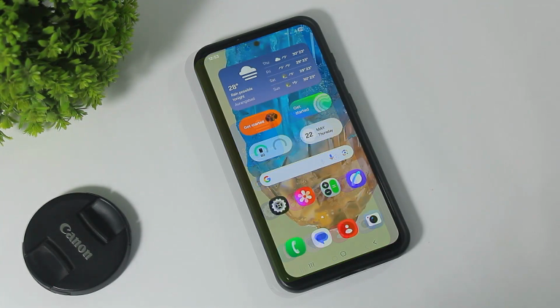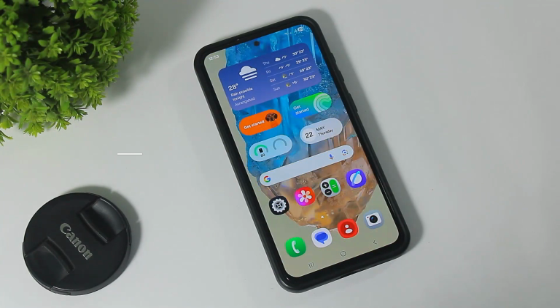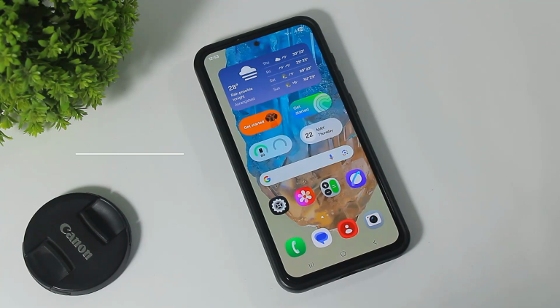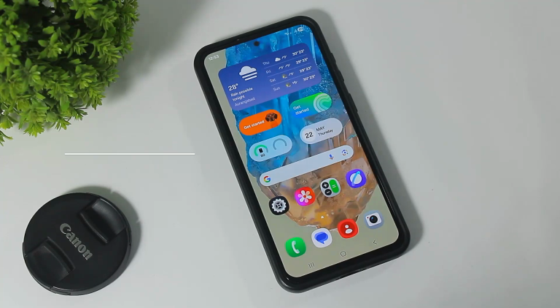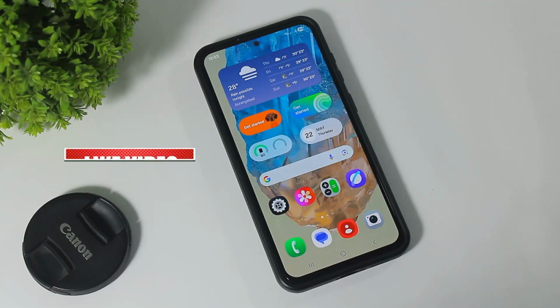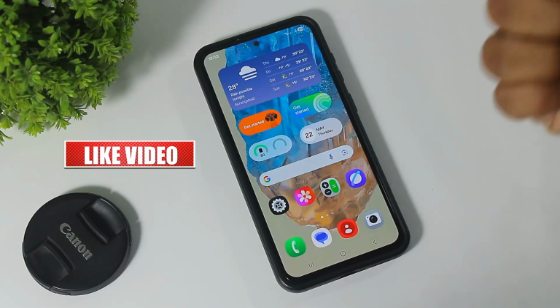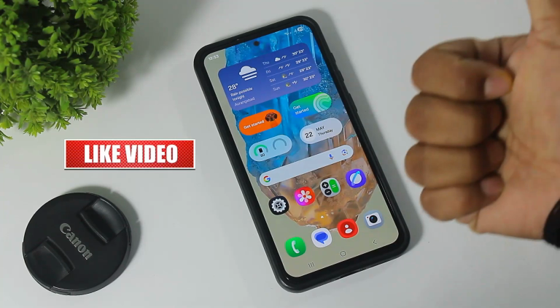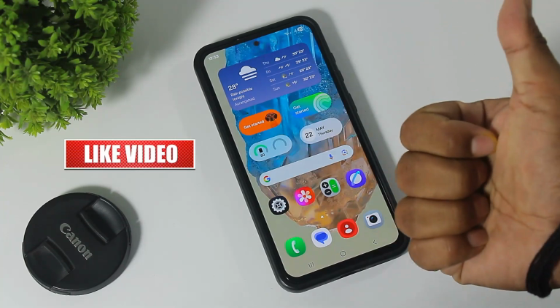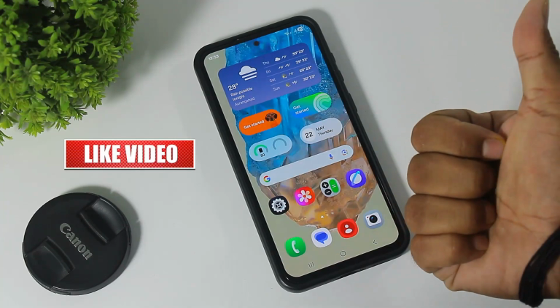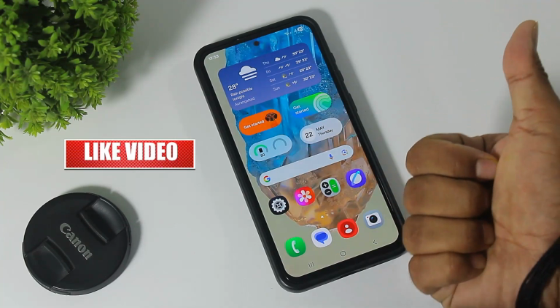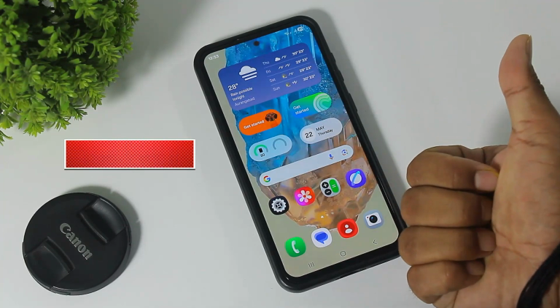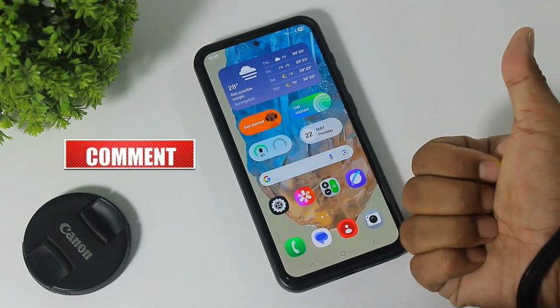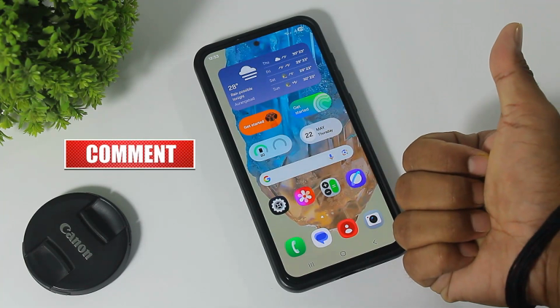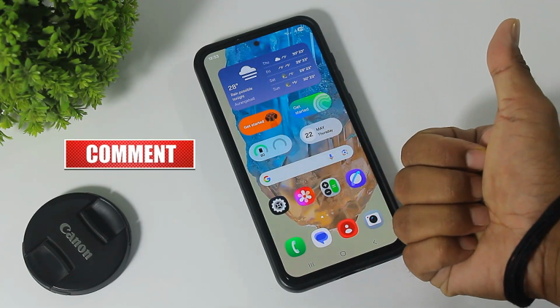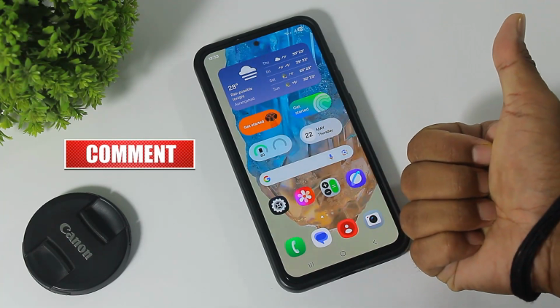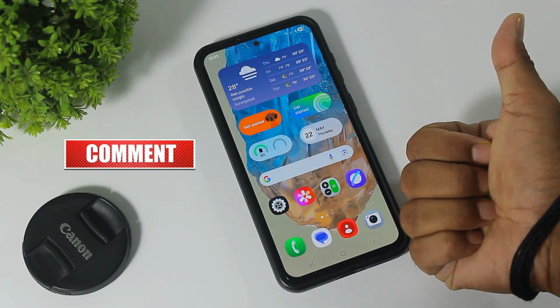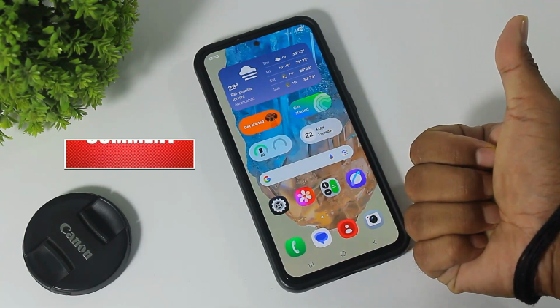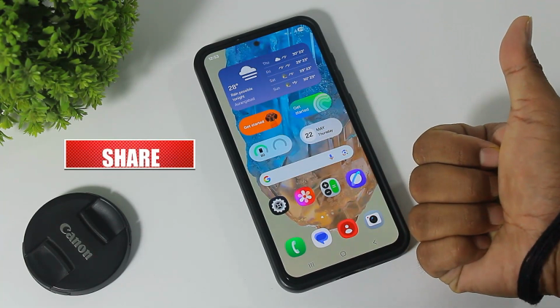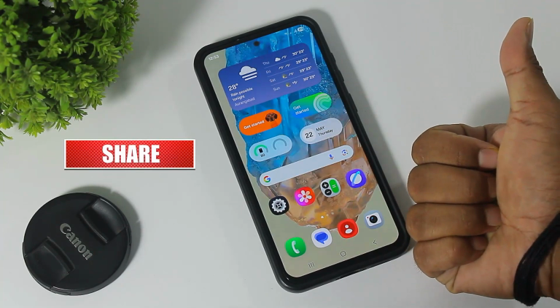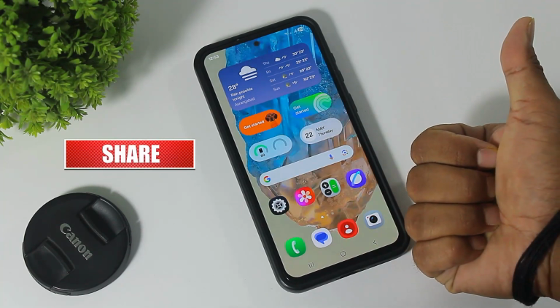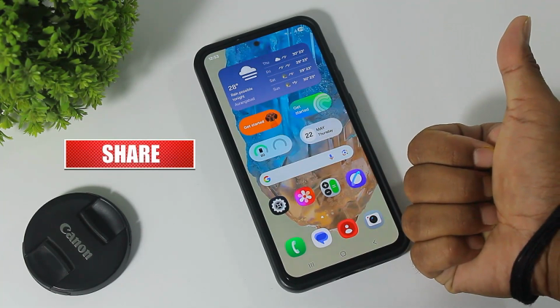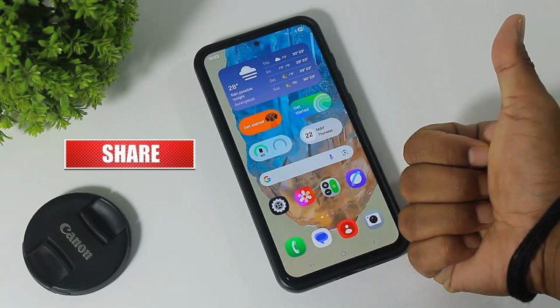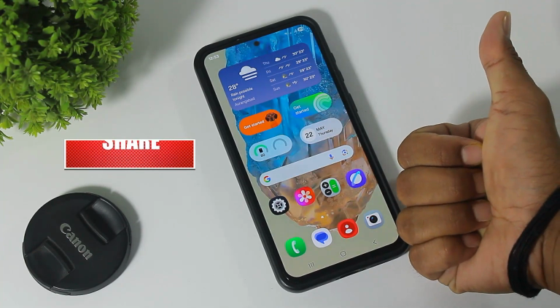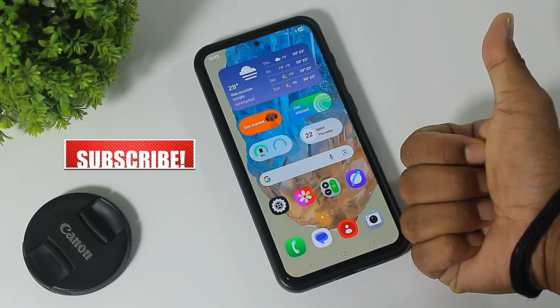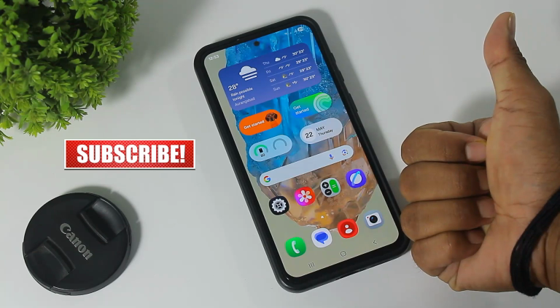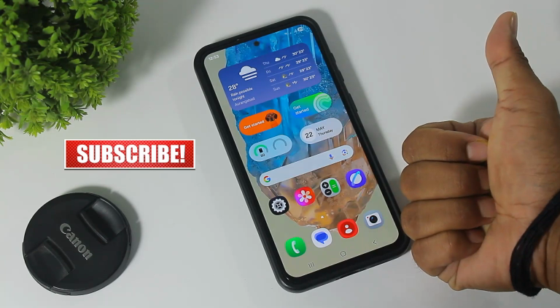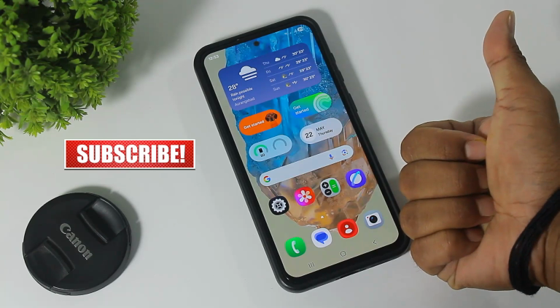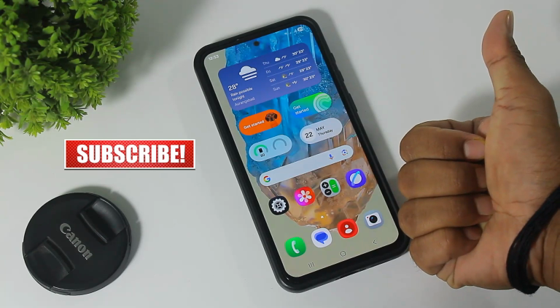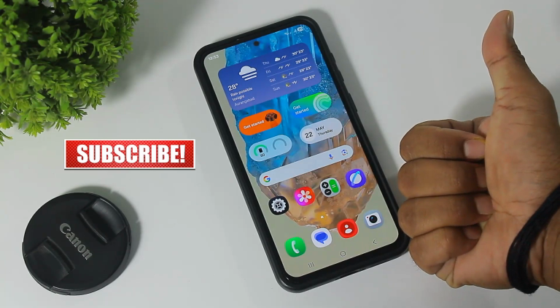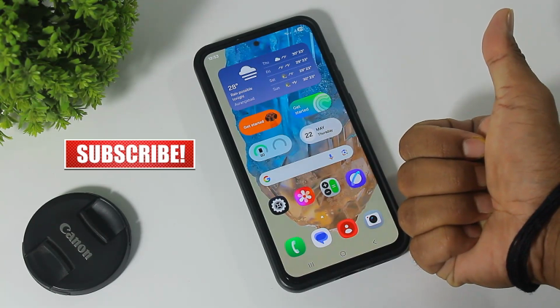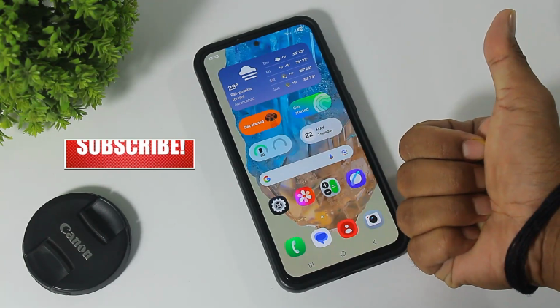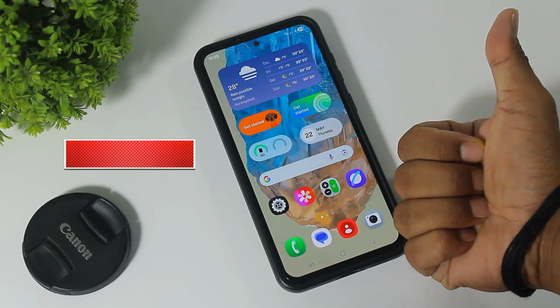If you enjoyed this video, like, share, and don't forget to subscribe. Thanks for watching, guys. See you in the next video.